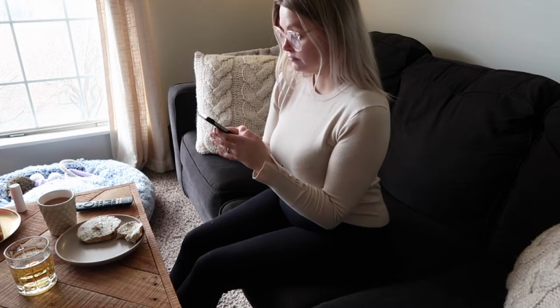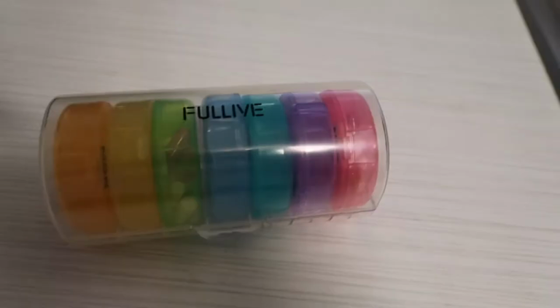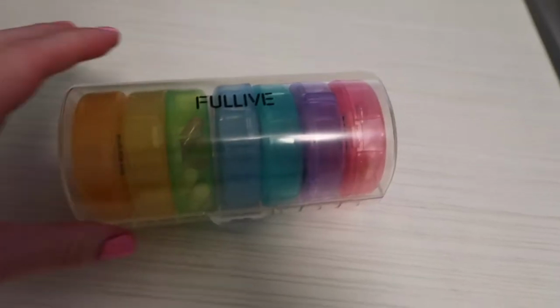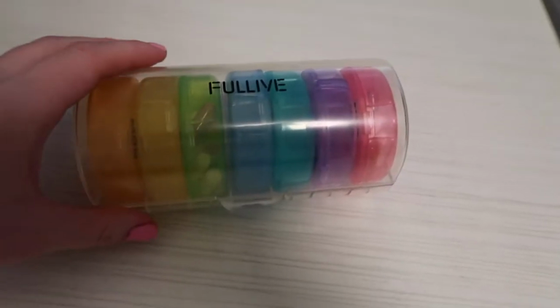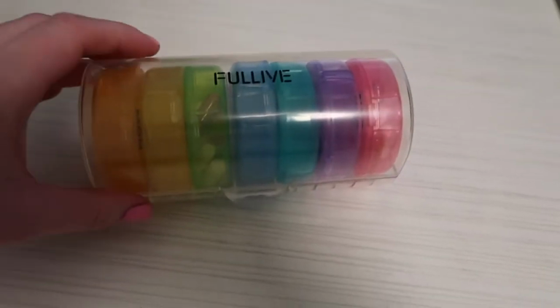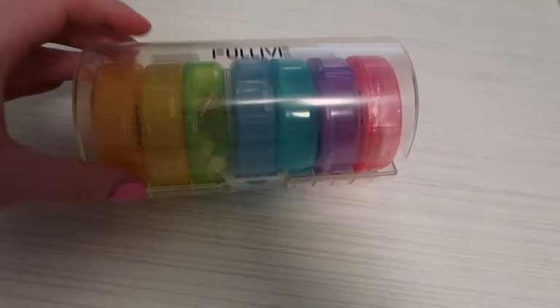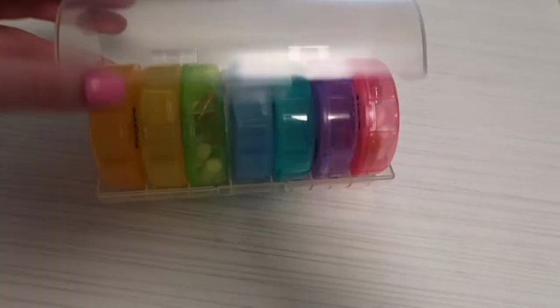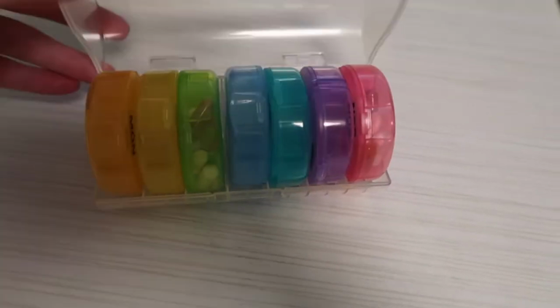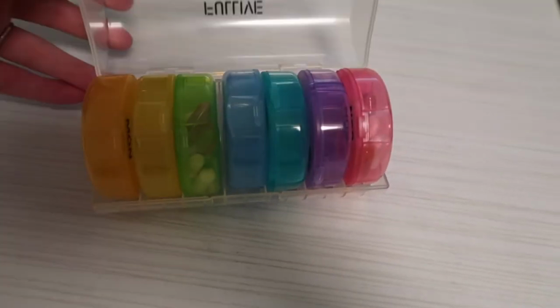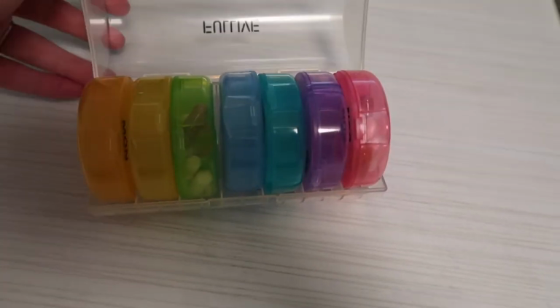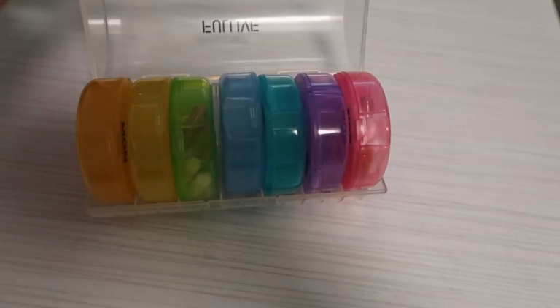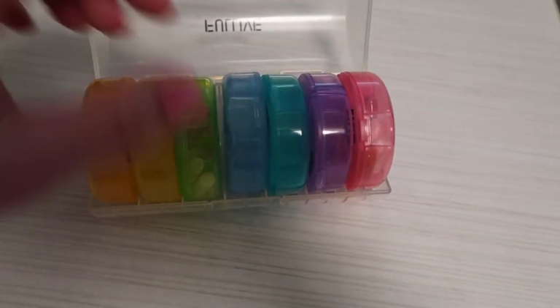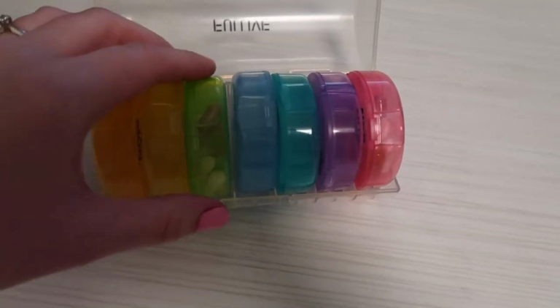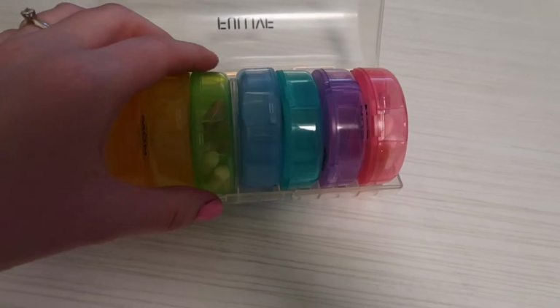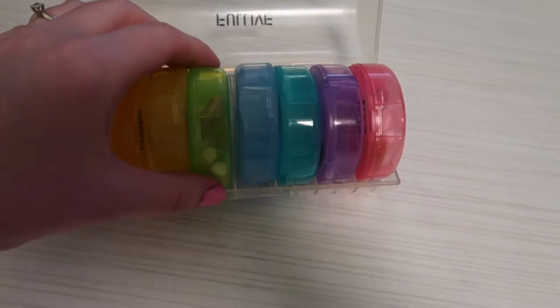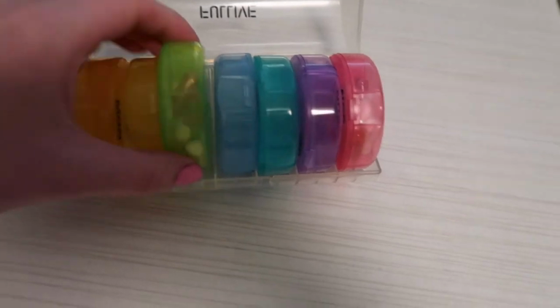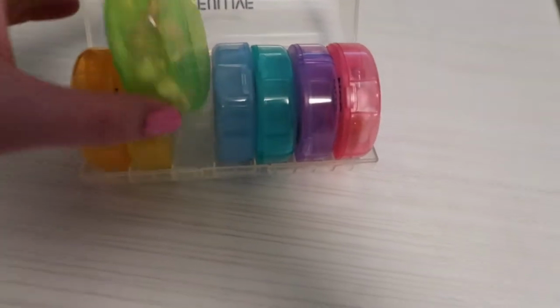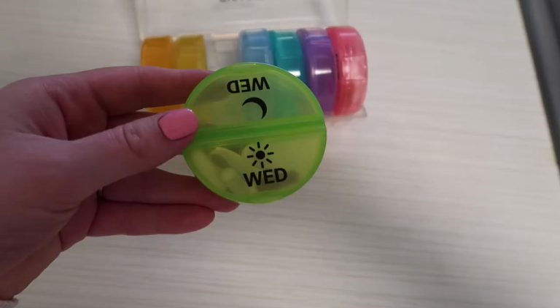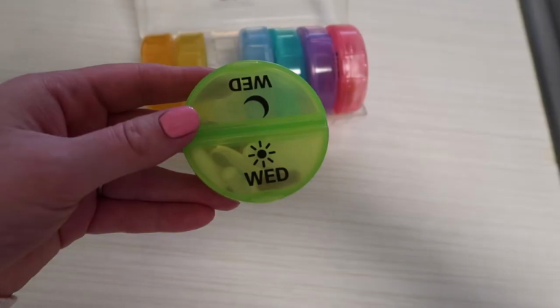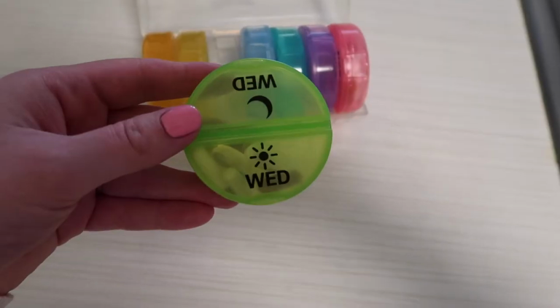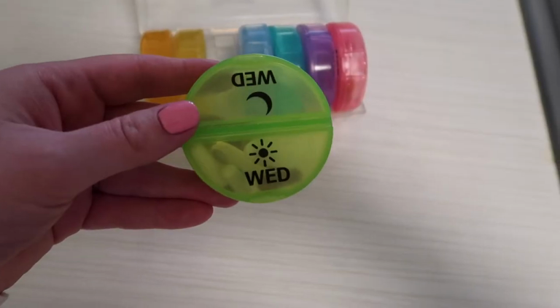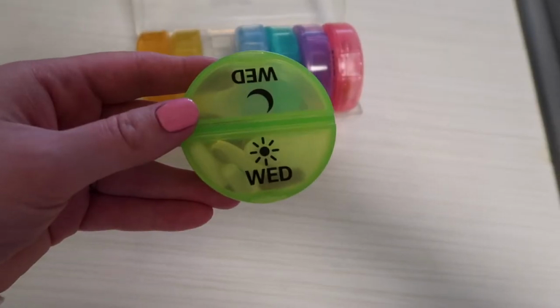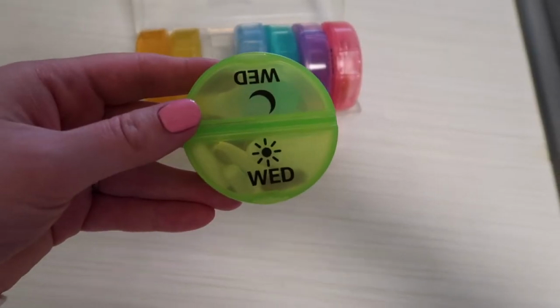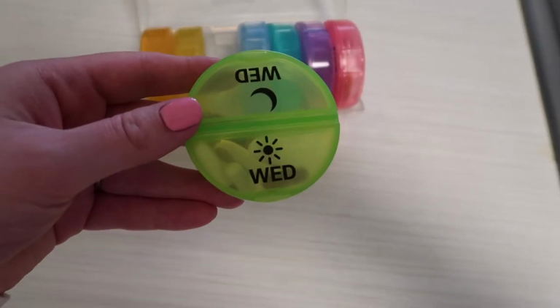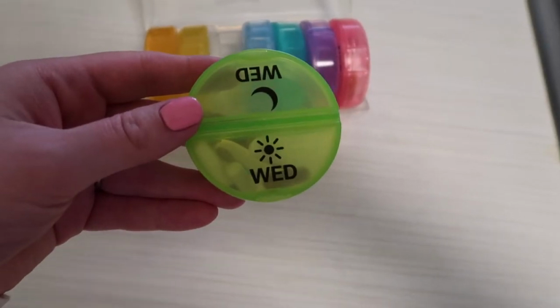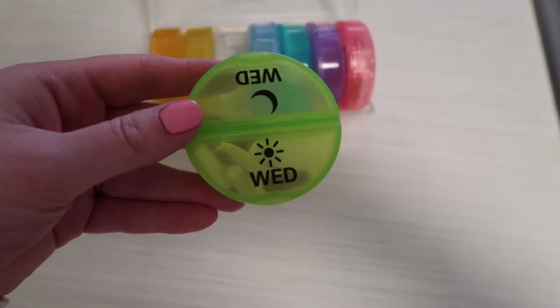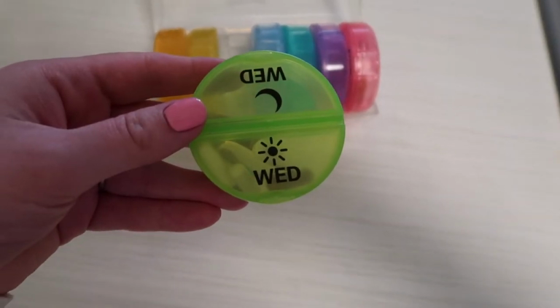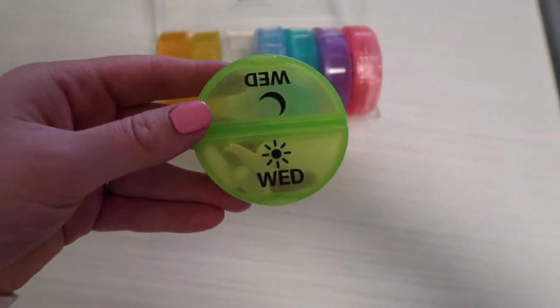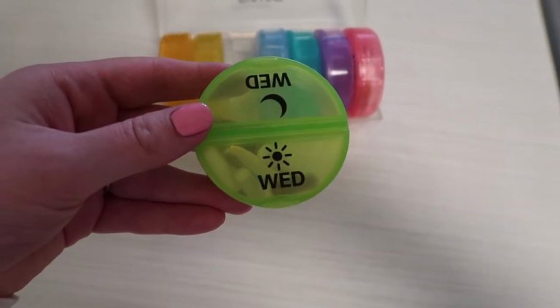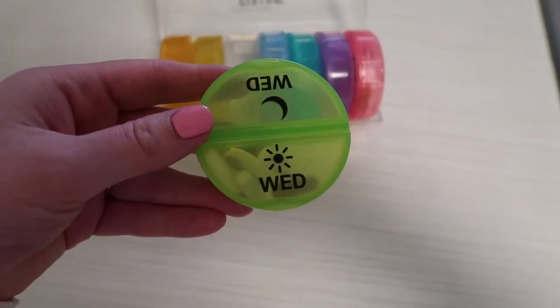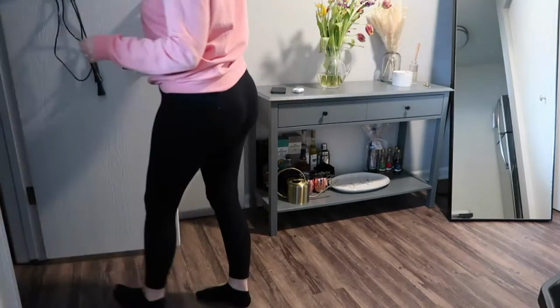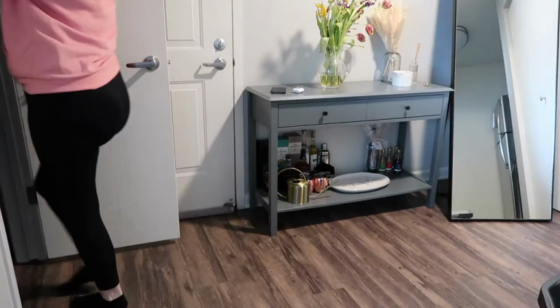I also take my vitamins in the morning with breakfast to make sure that I get all the vitamins and supplements that I need.